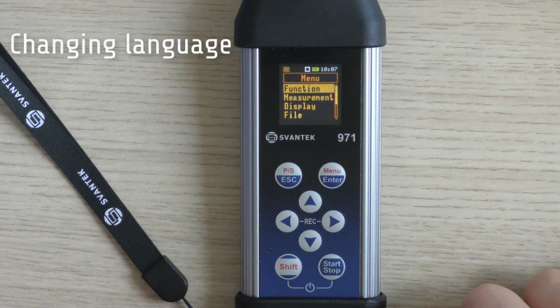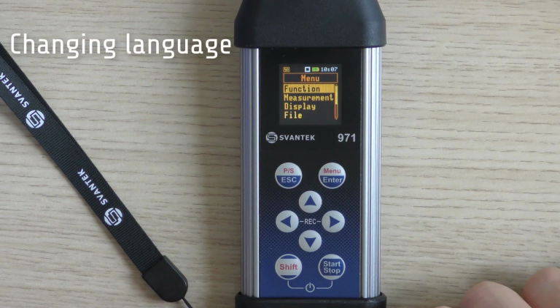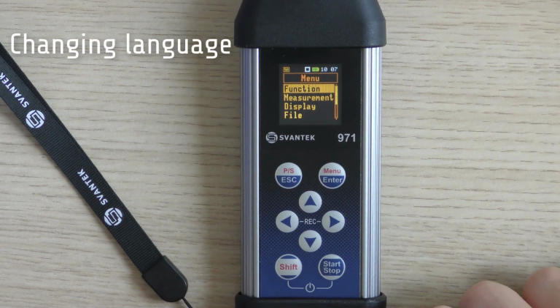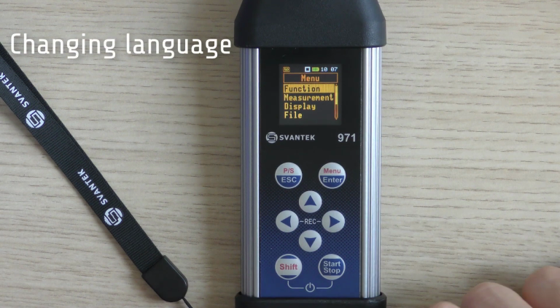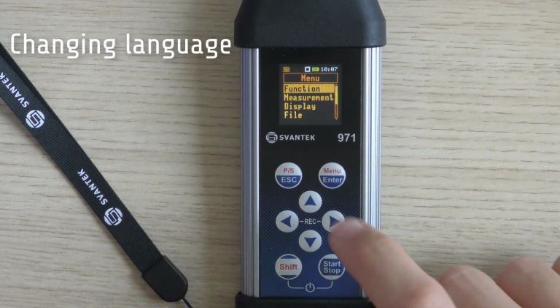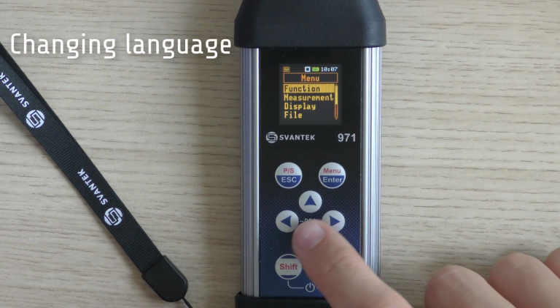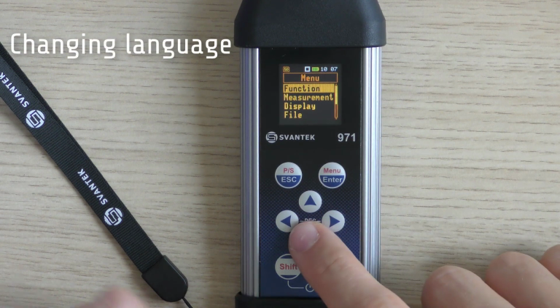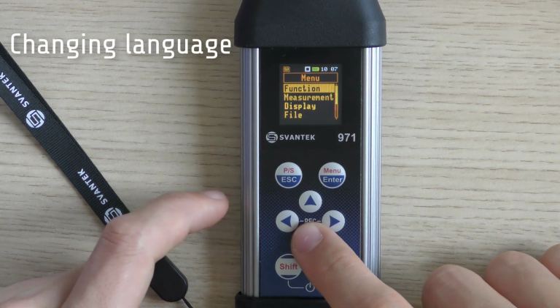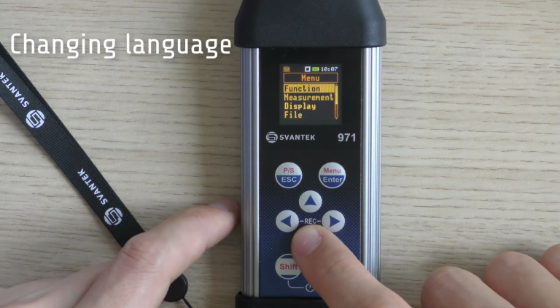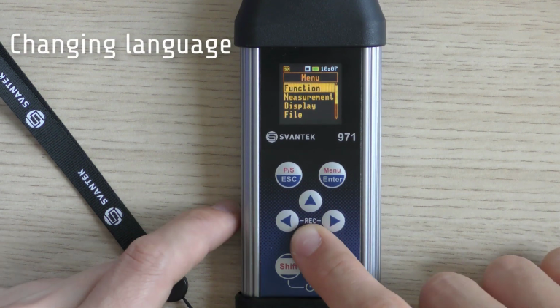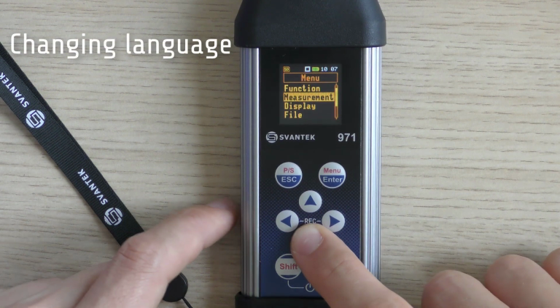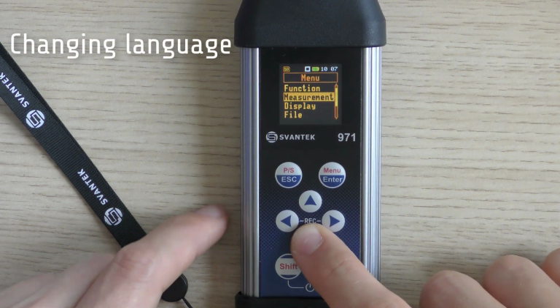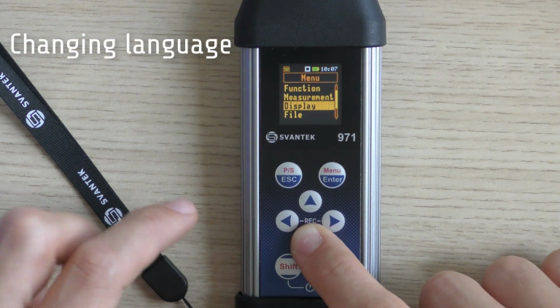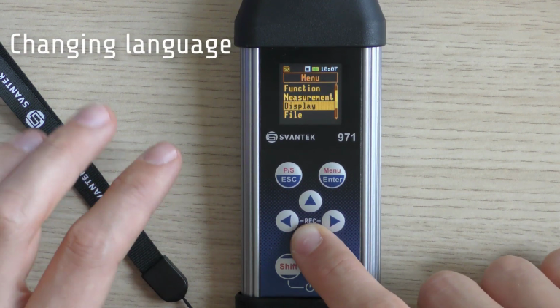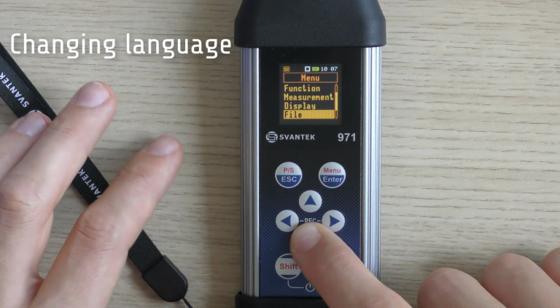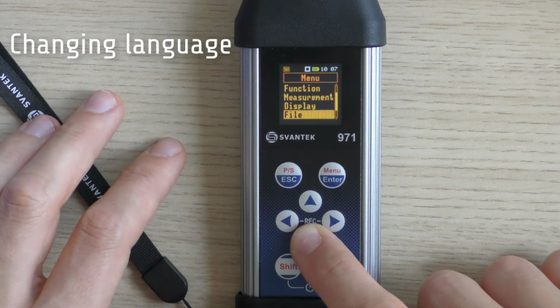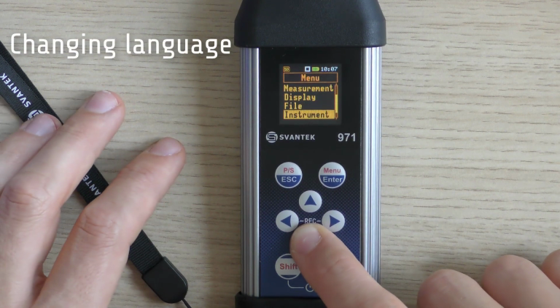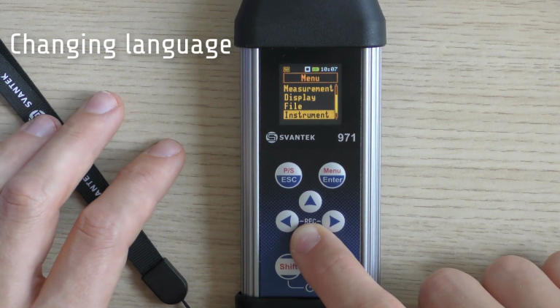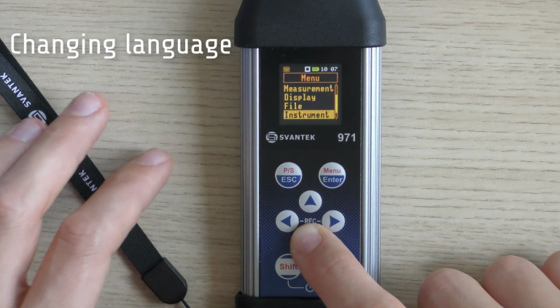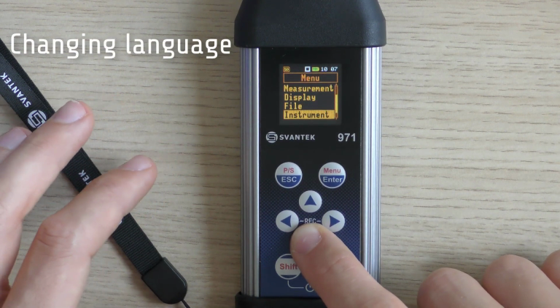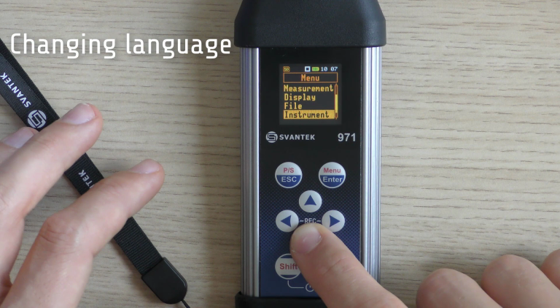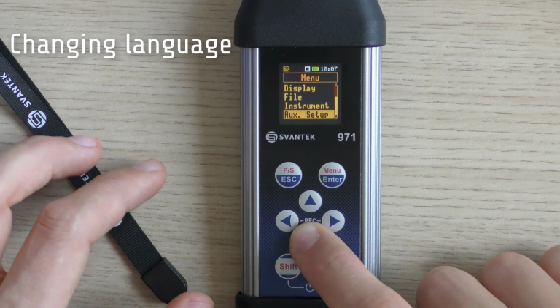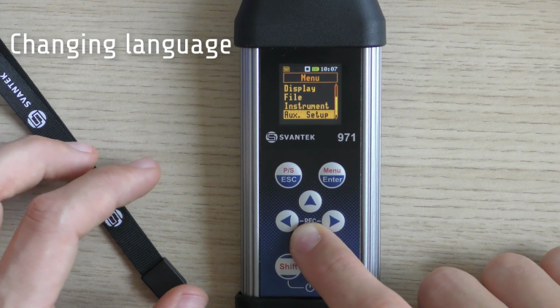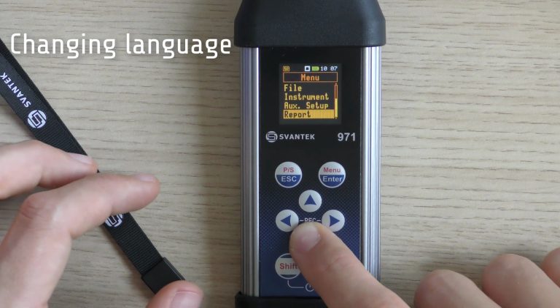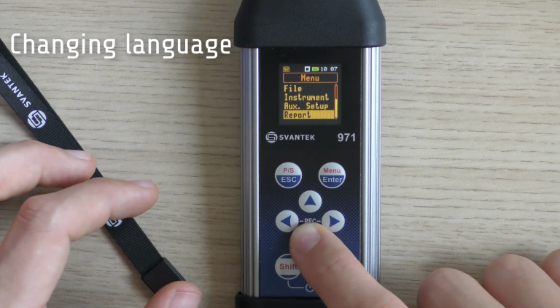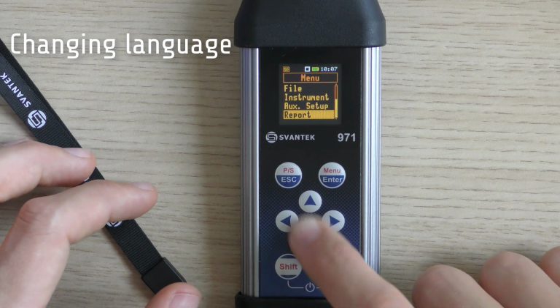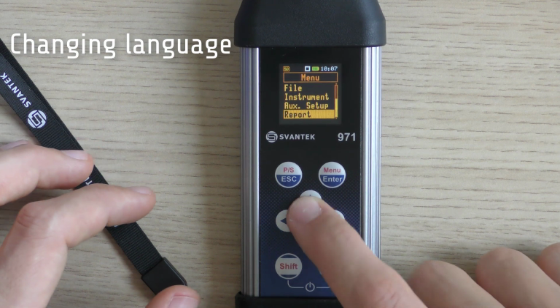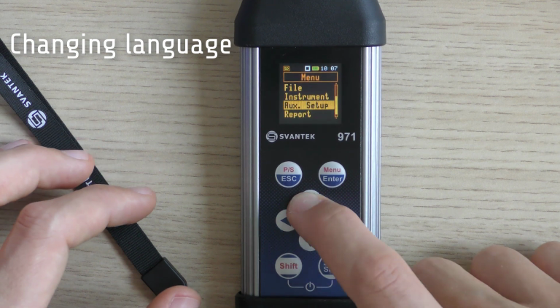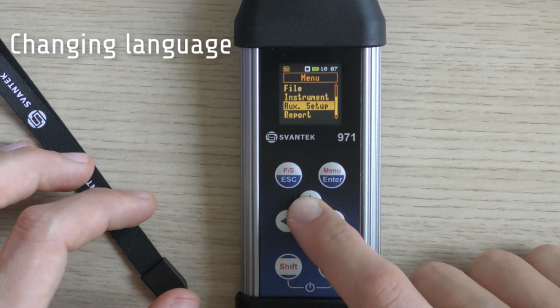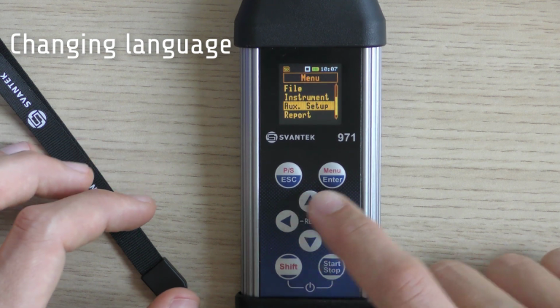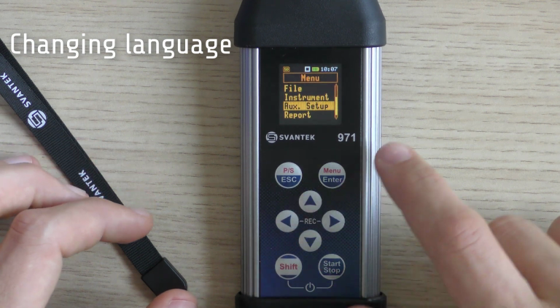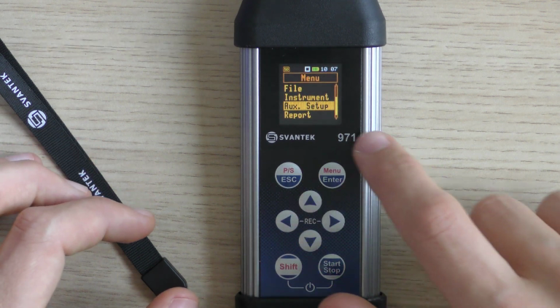To change the language, in the main menu find Auxiliary Setup and select Language, then choose your desired language.